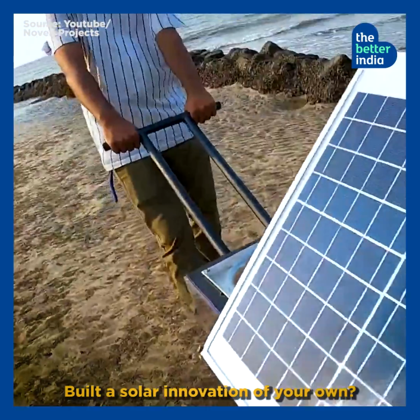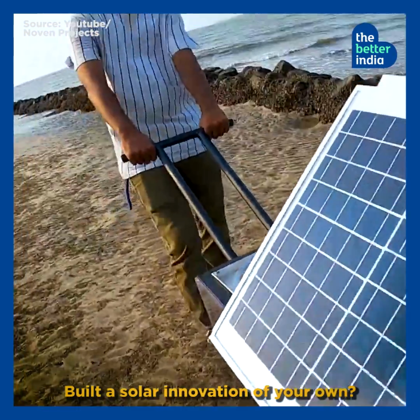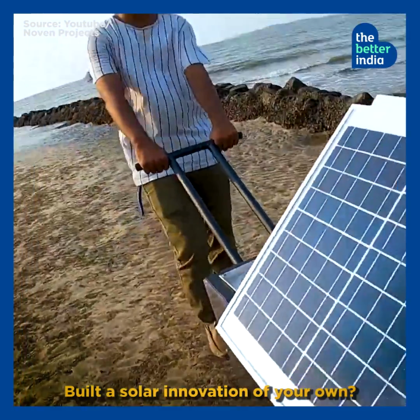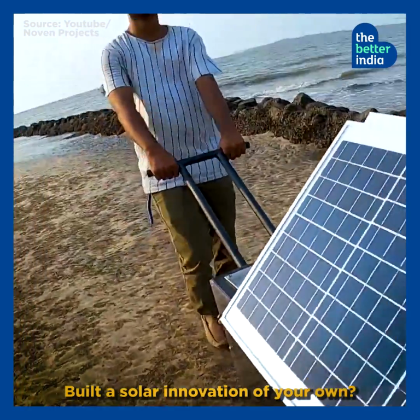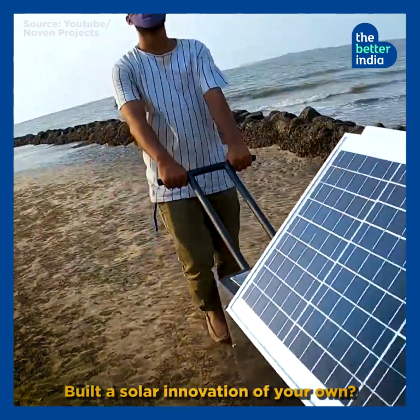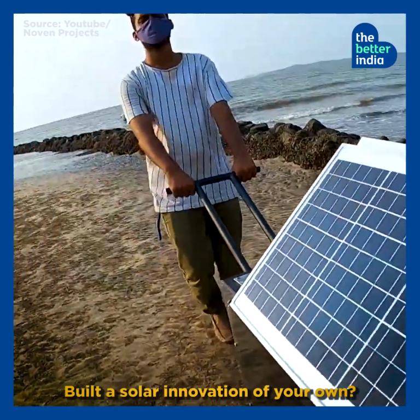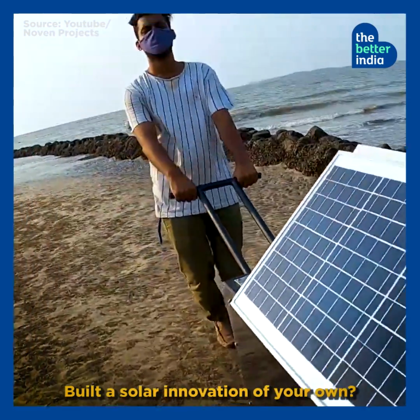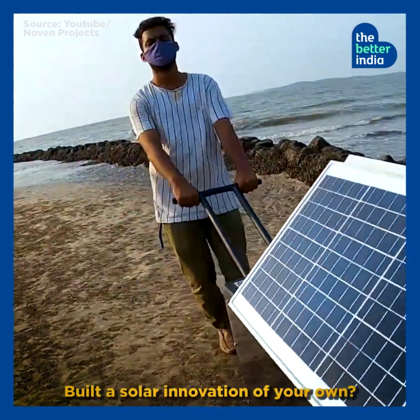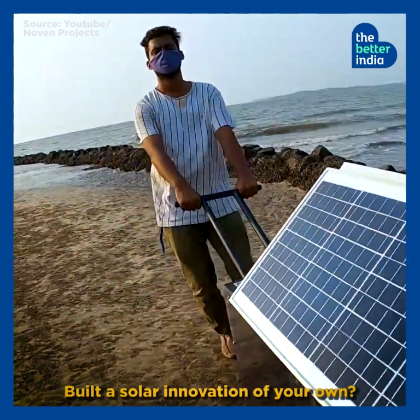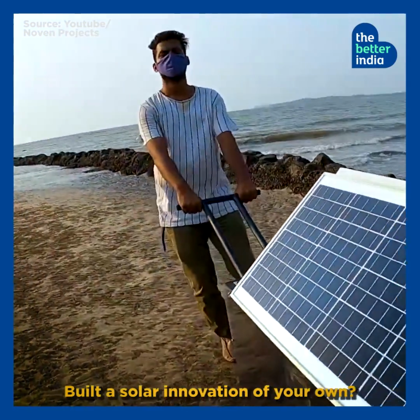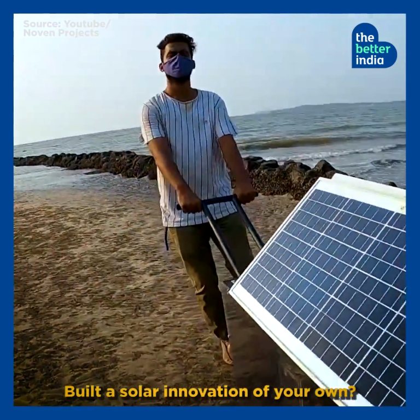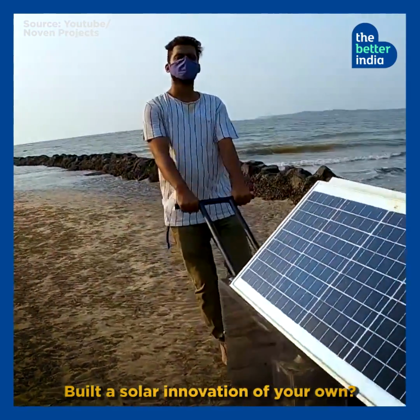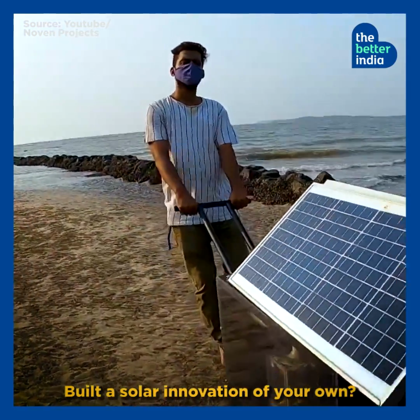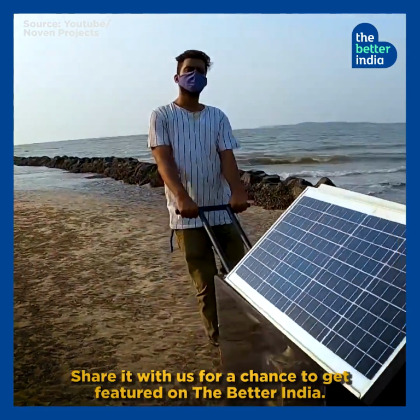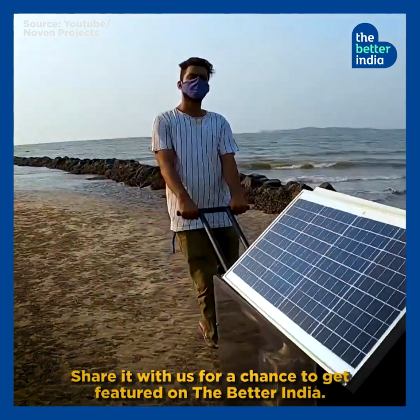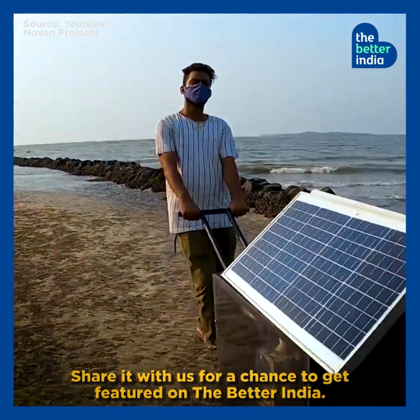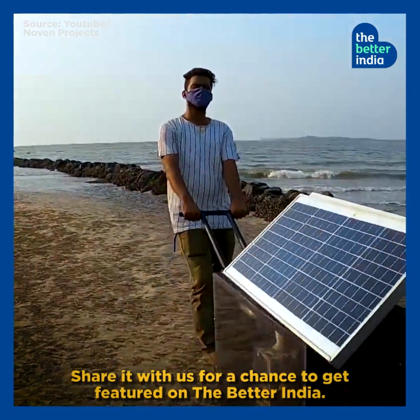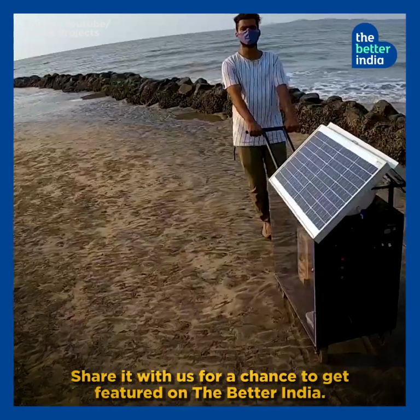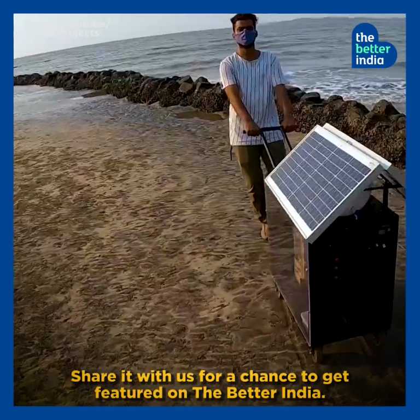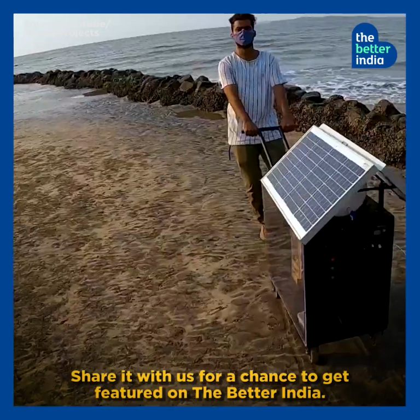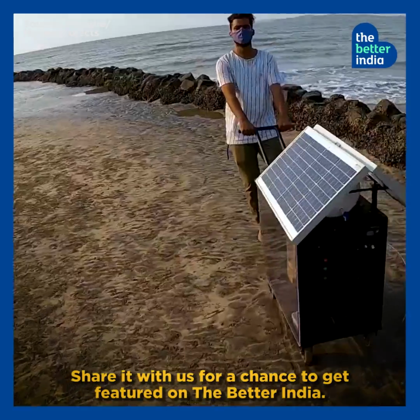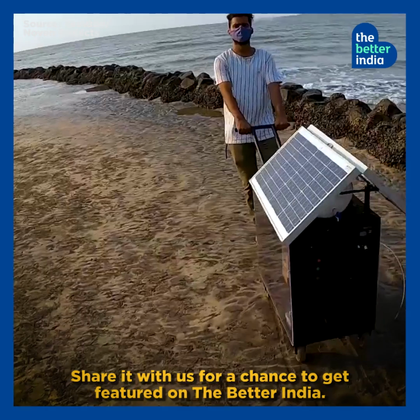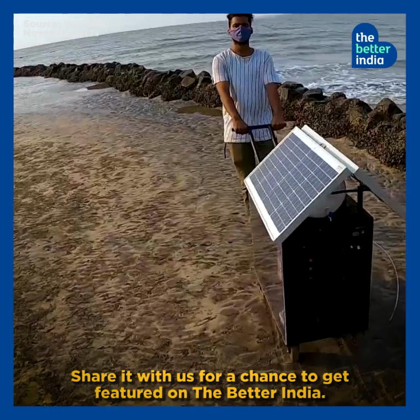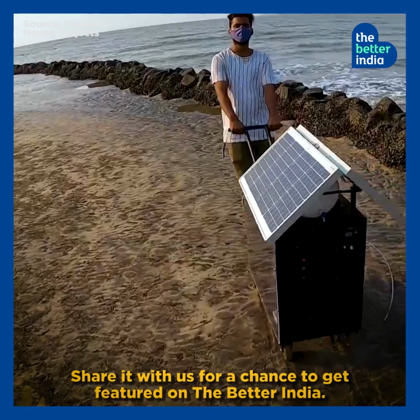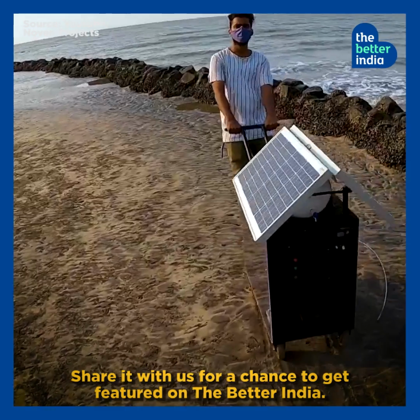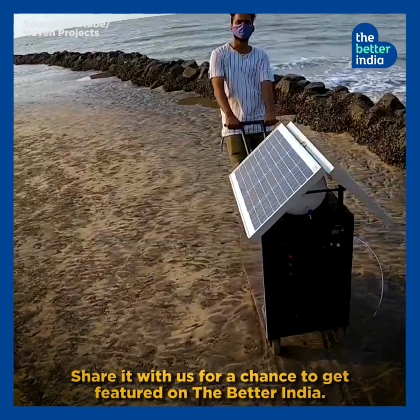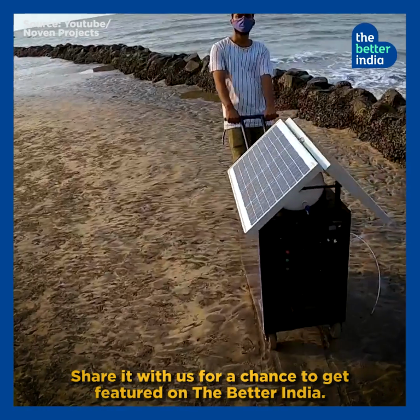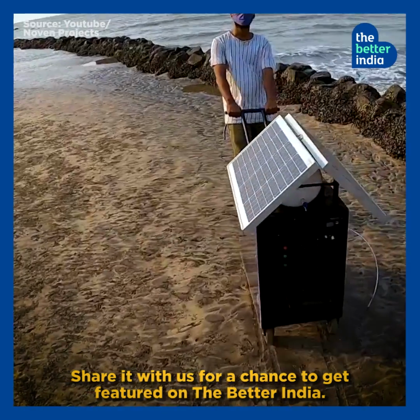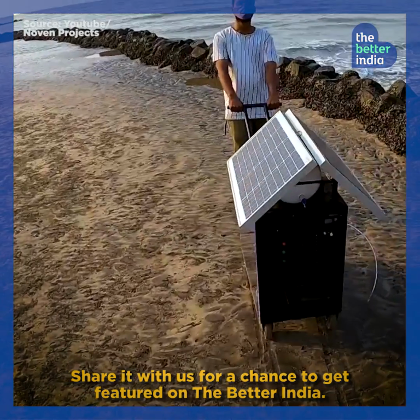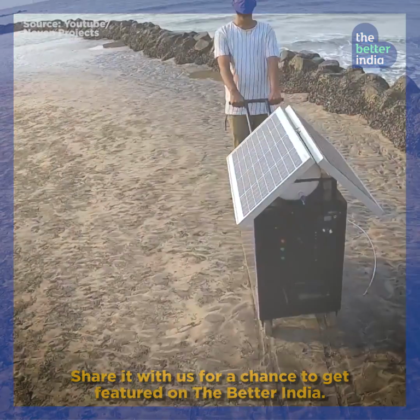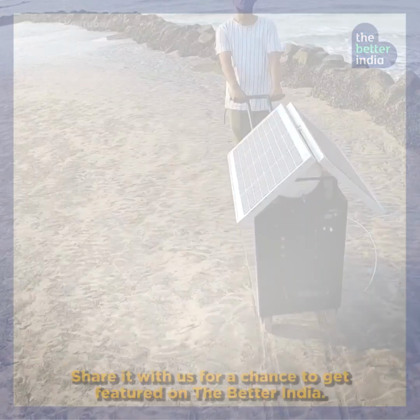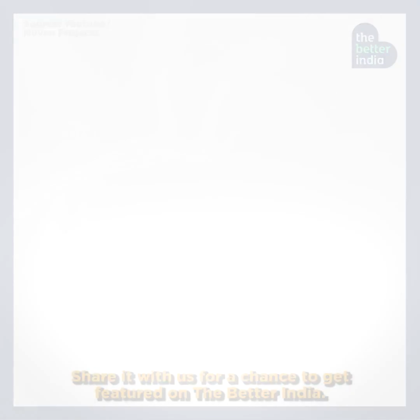Built a solar innovation of your own? Share it with us for a chance to get featured on The Better India.